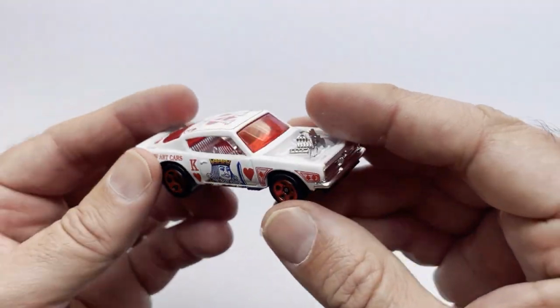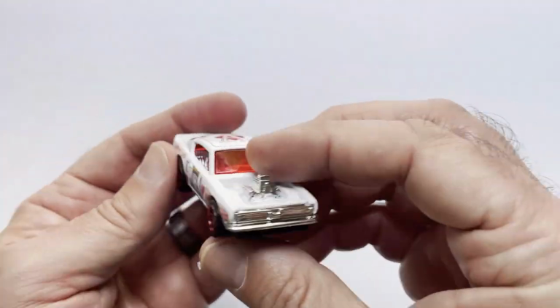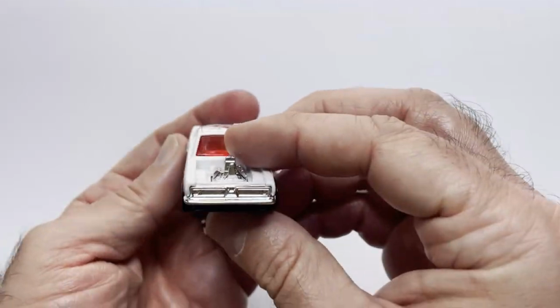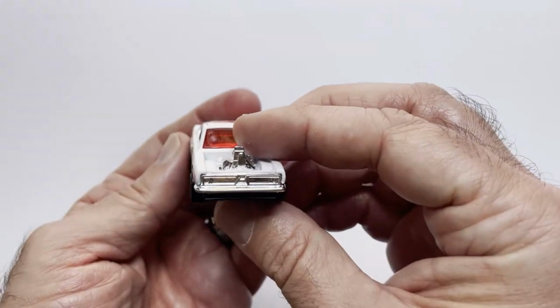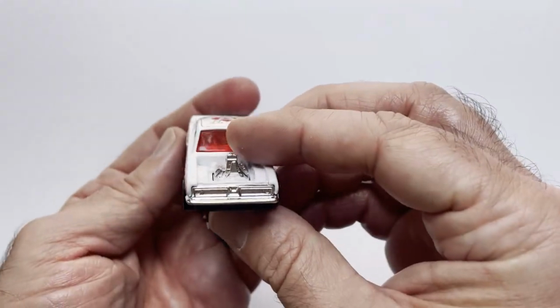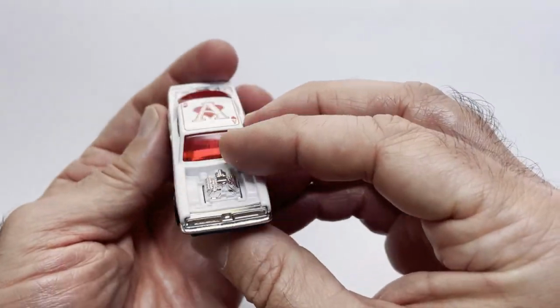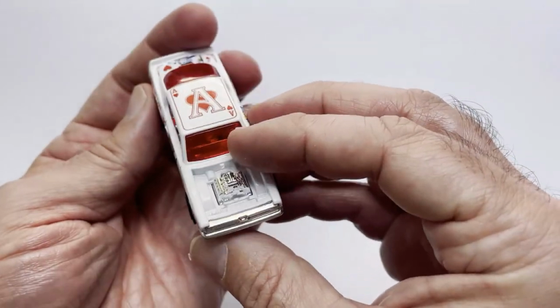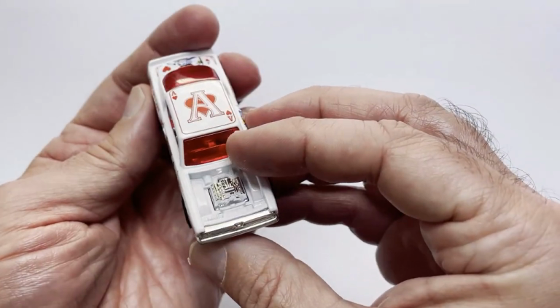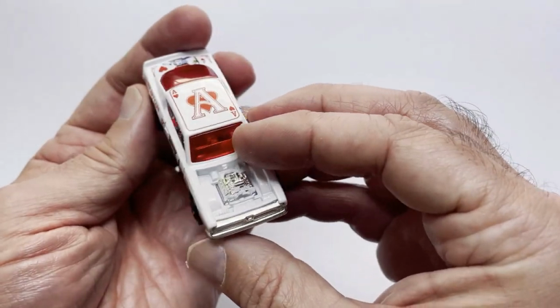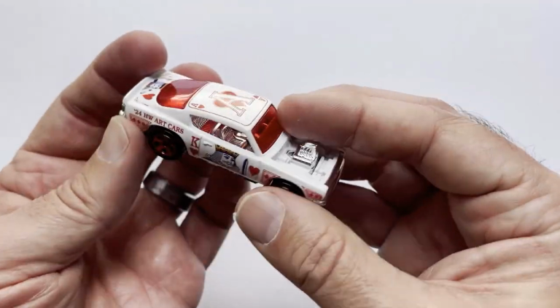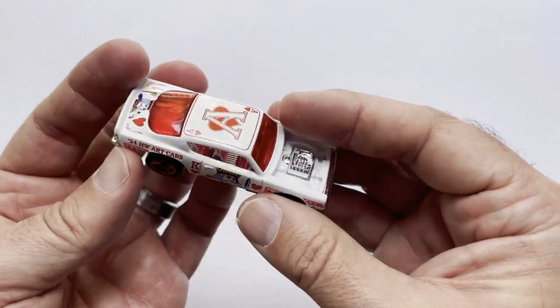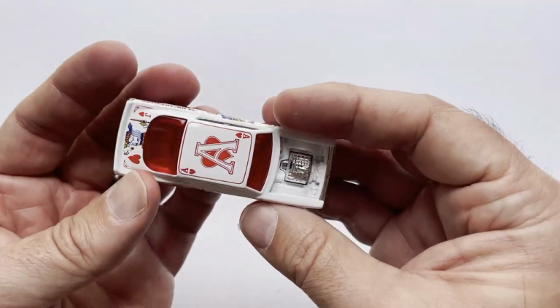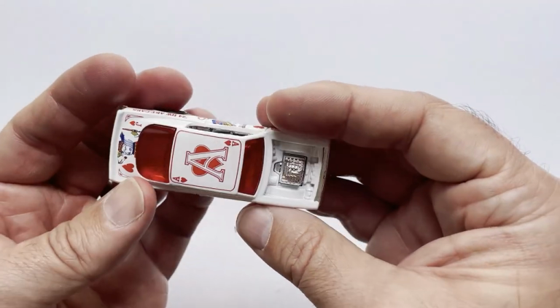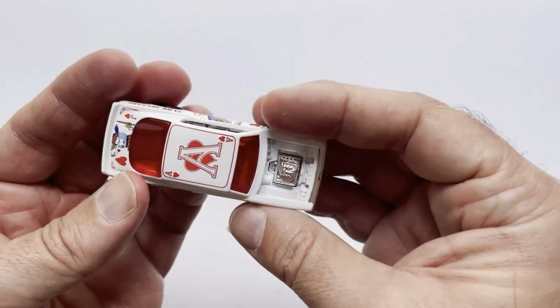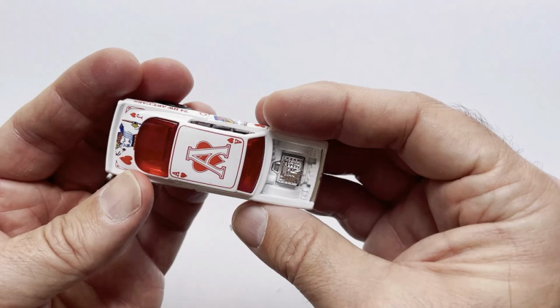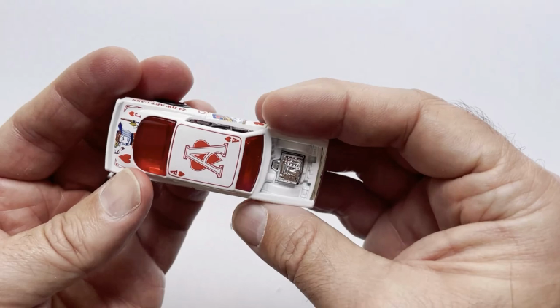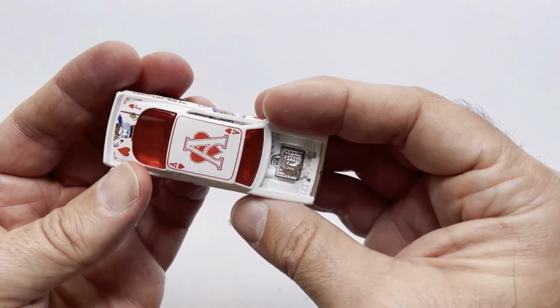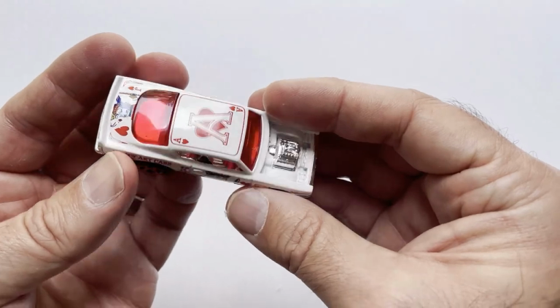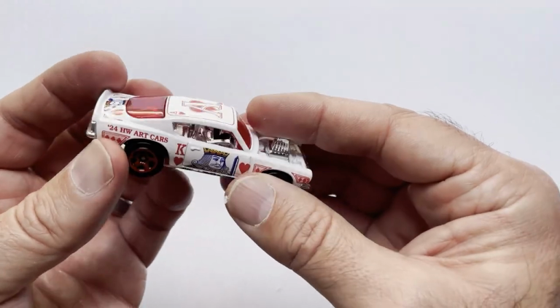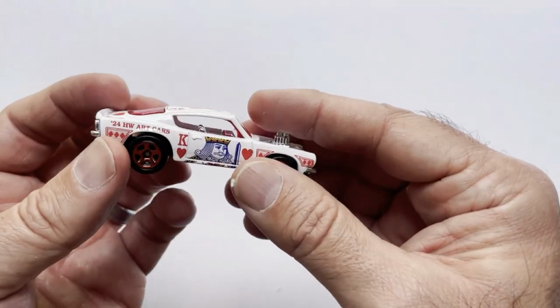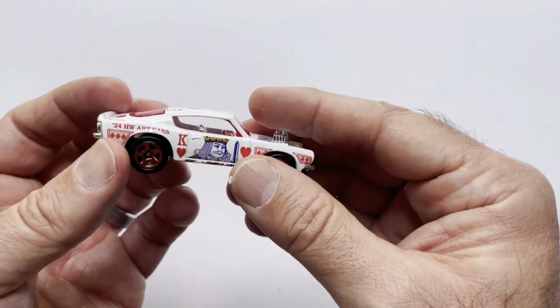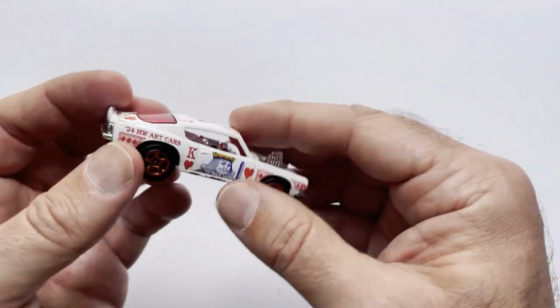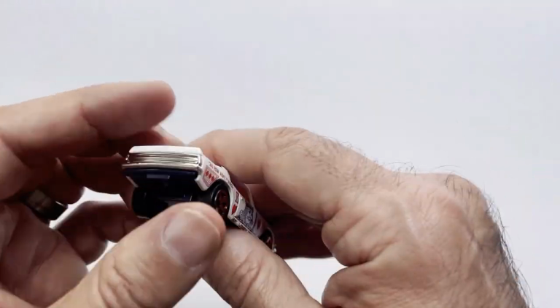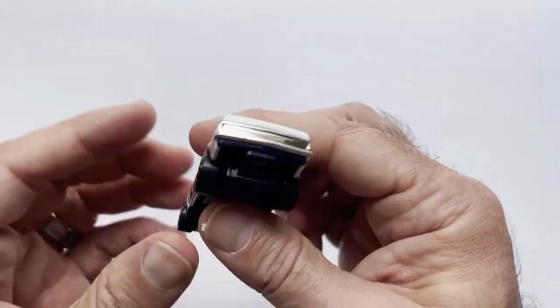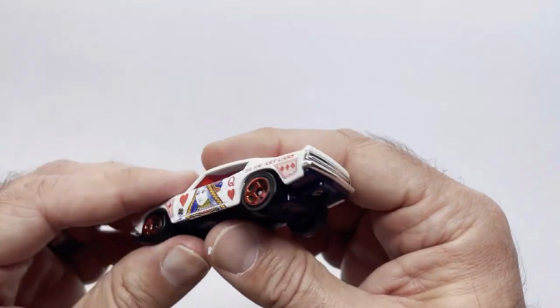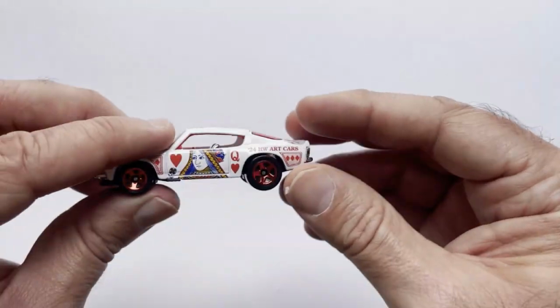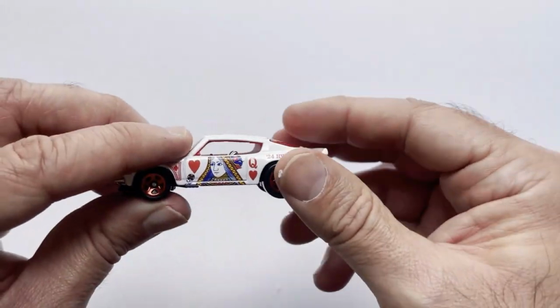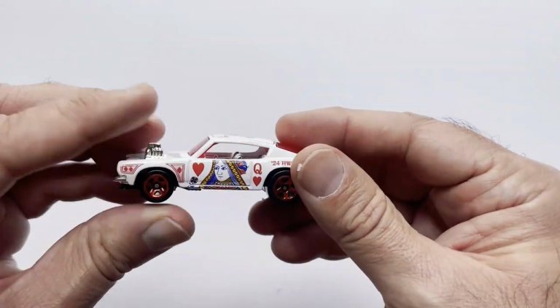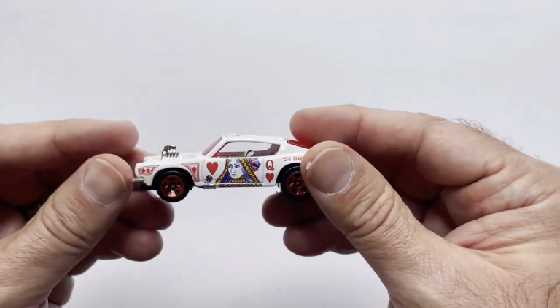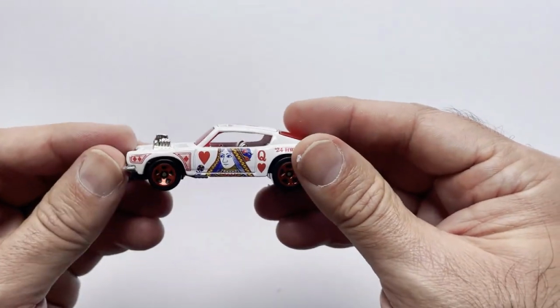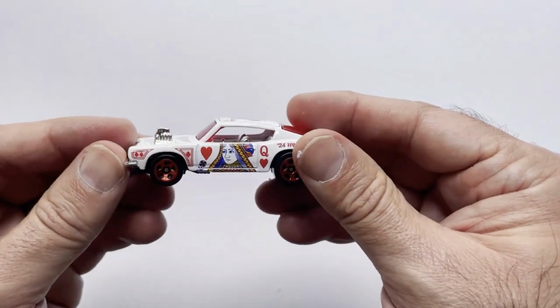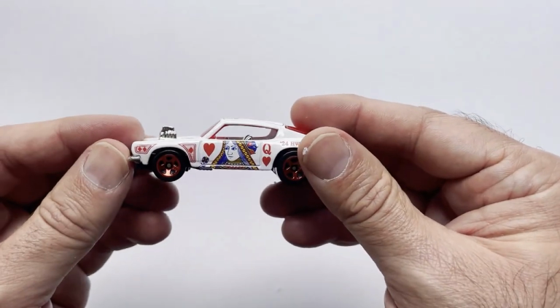But I saw this and I was like, man, this is a cool little car. I really like what they did here.